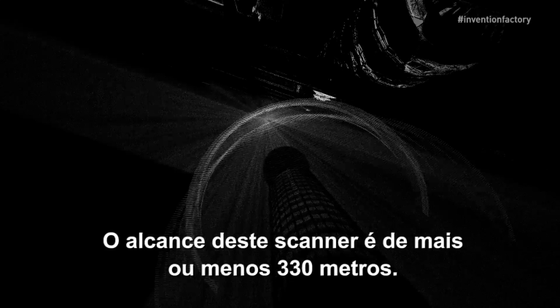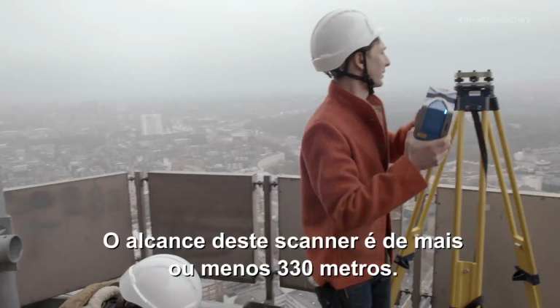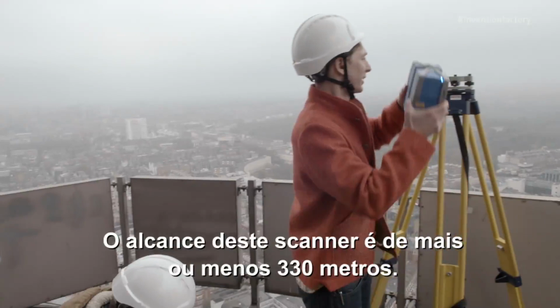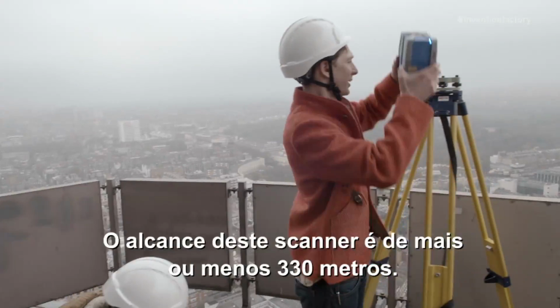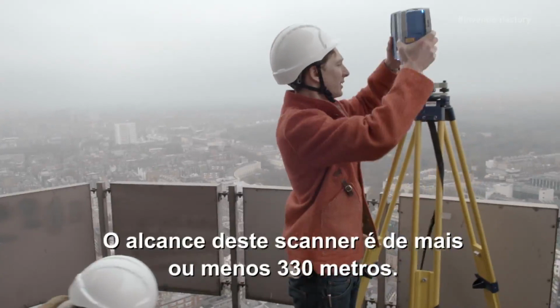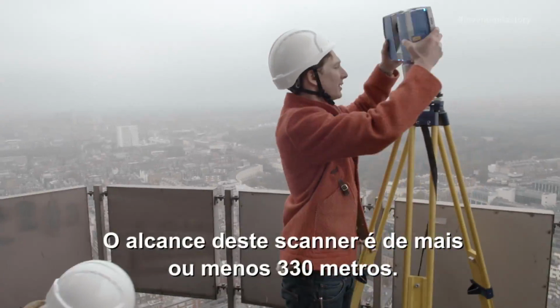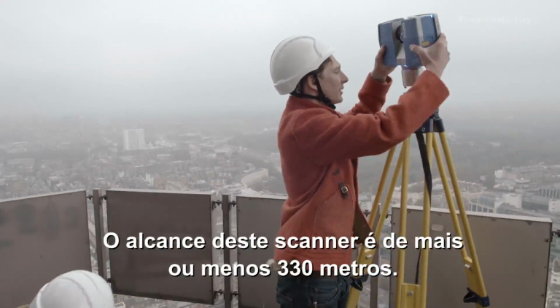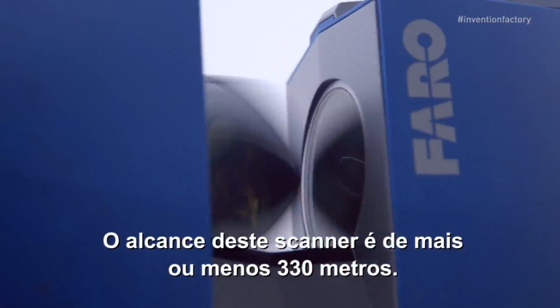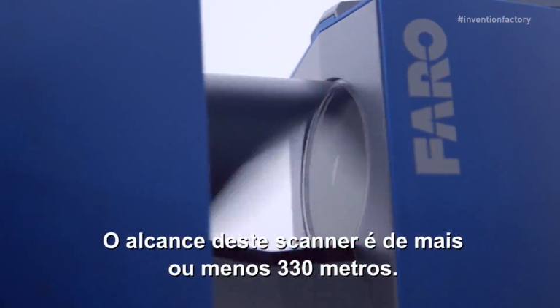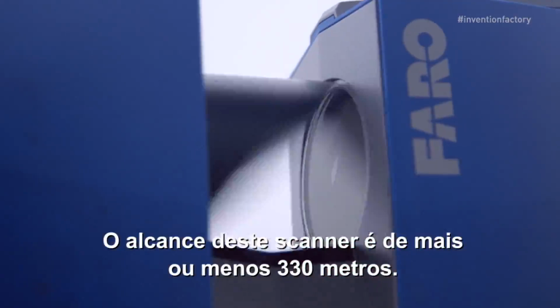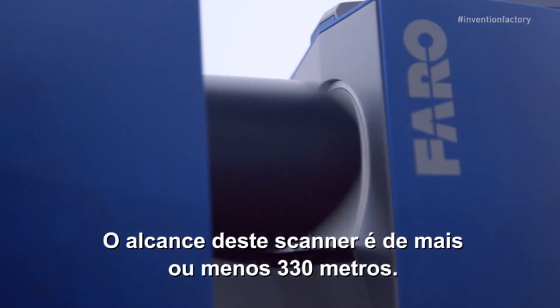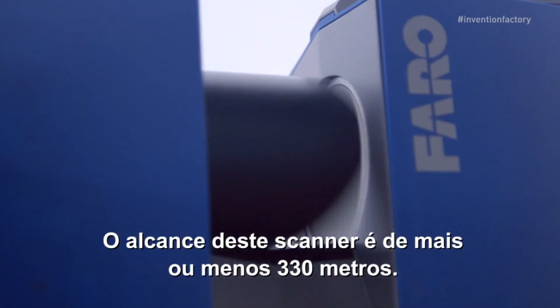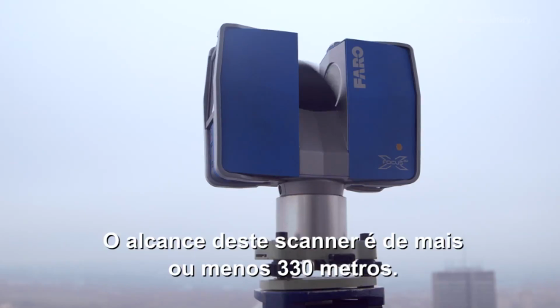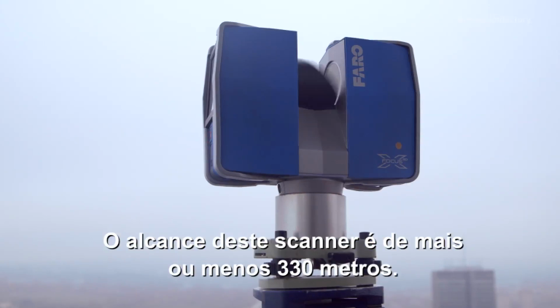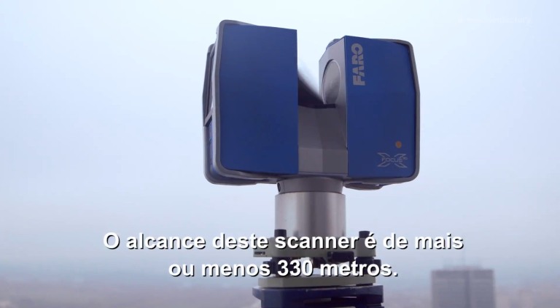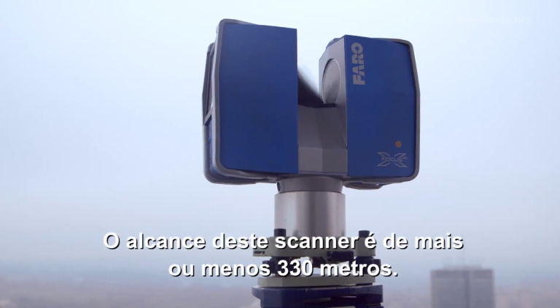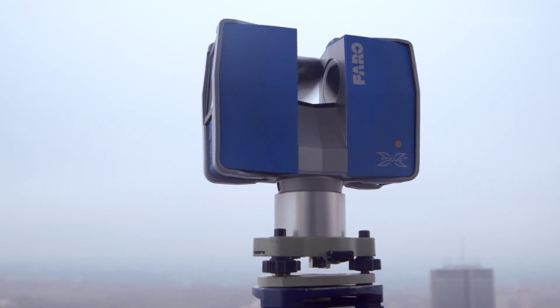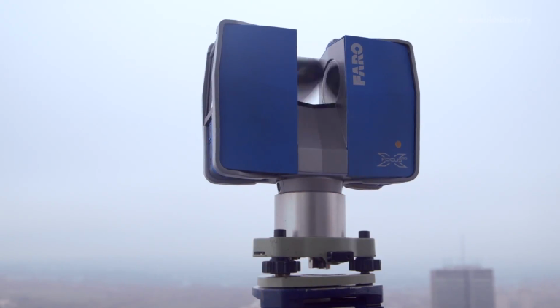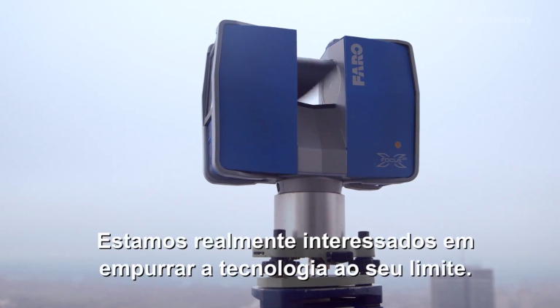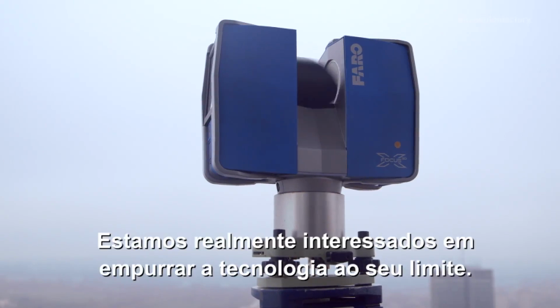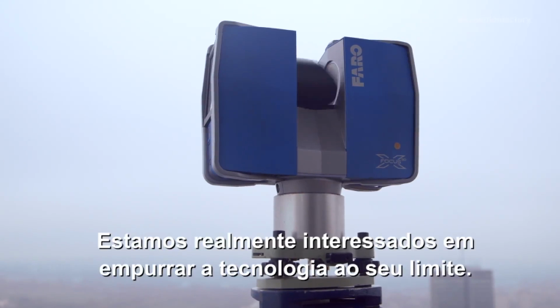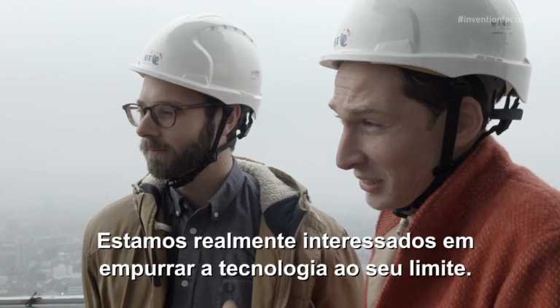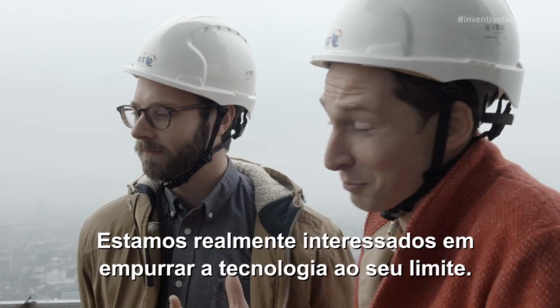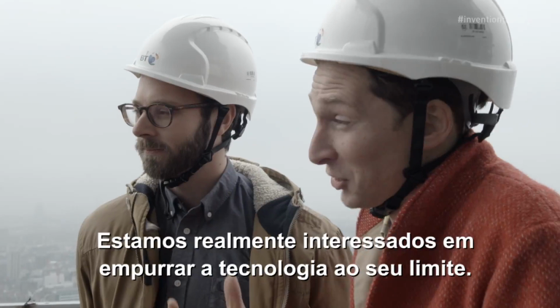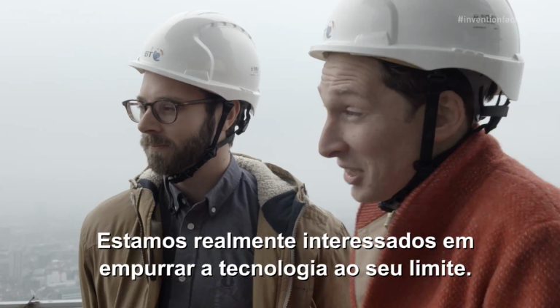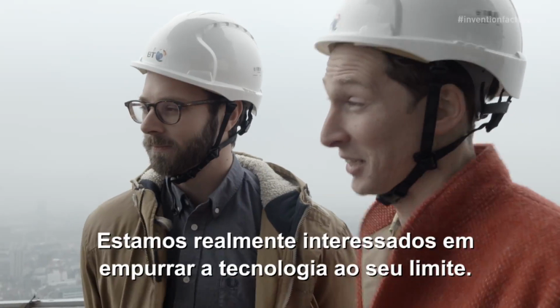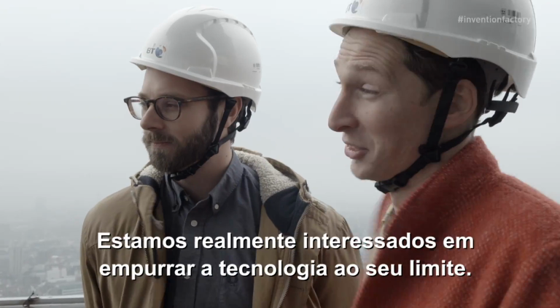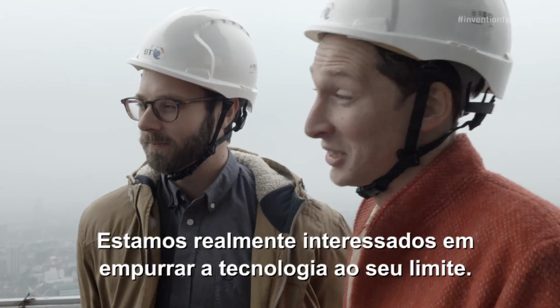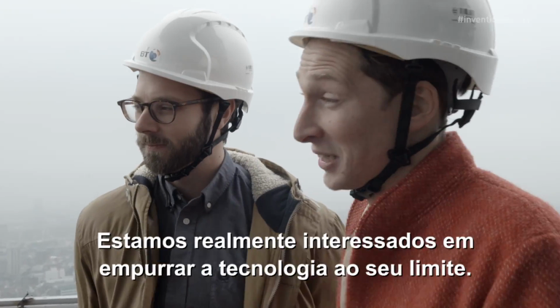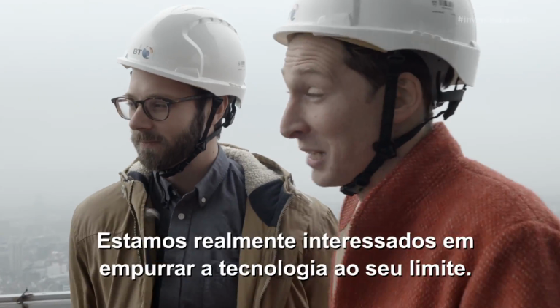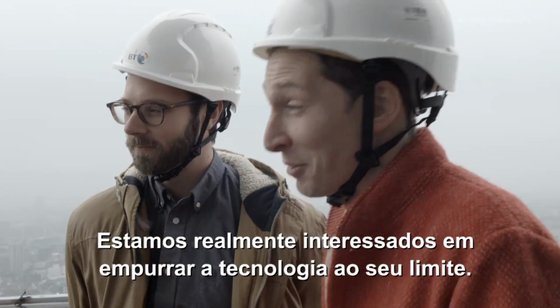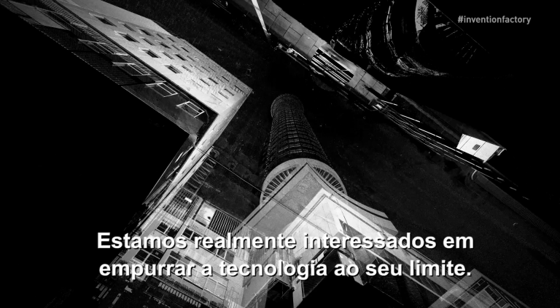The range on the scanner is around 330 meters. We're interested in pushing the technology to the limit, really.